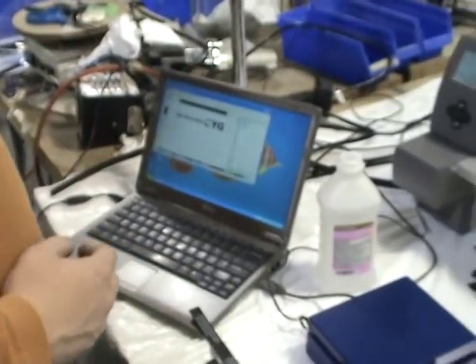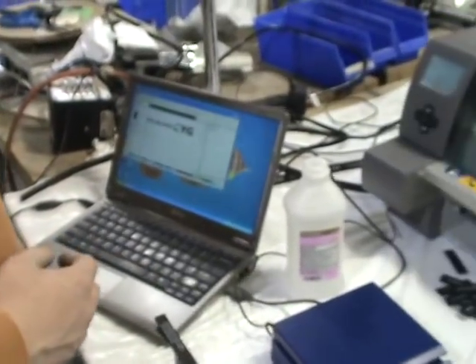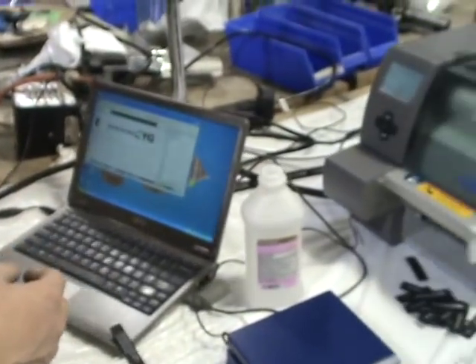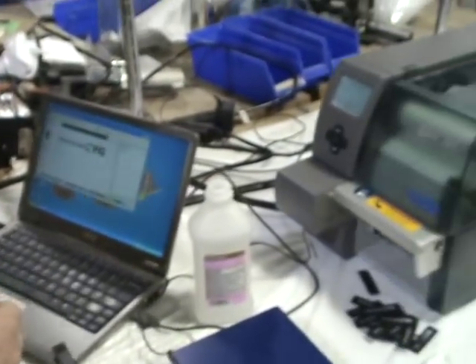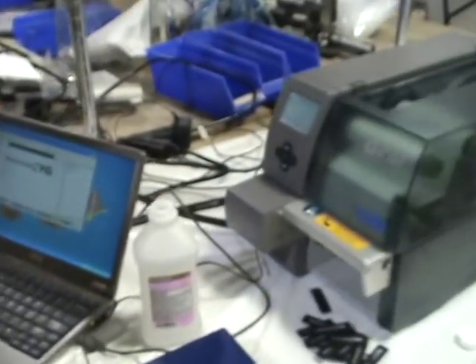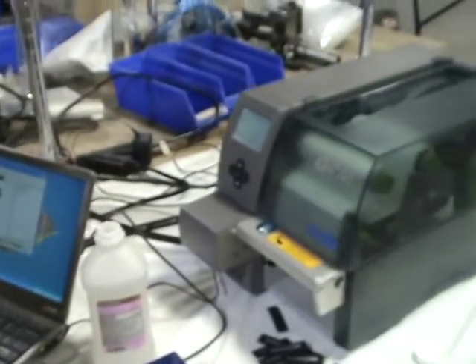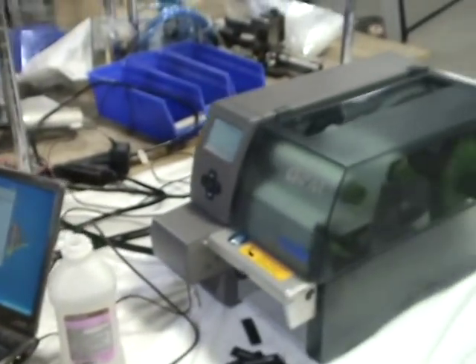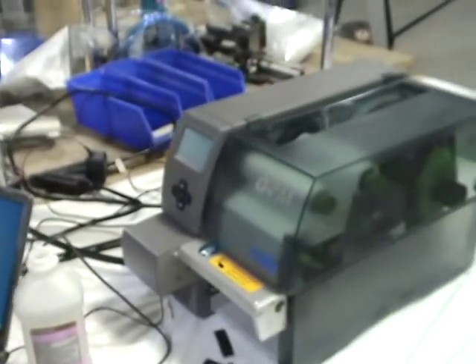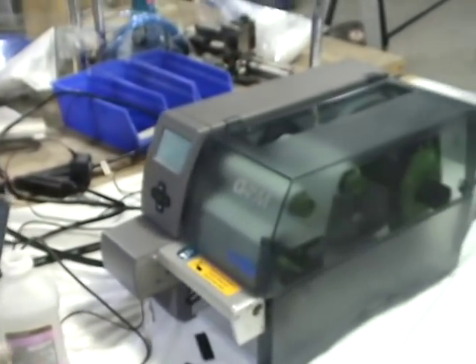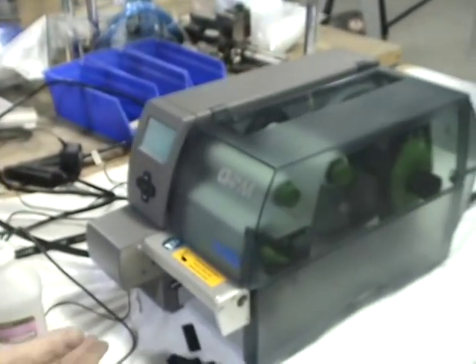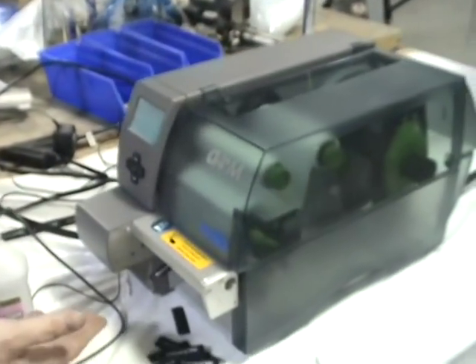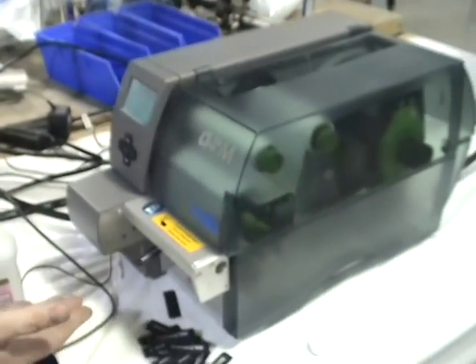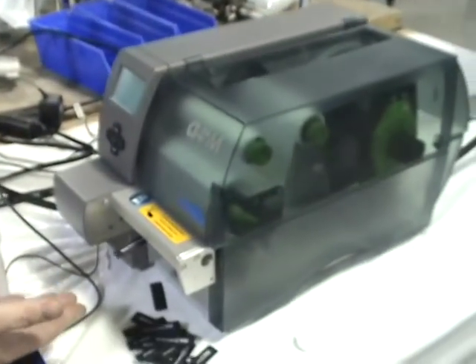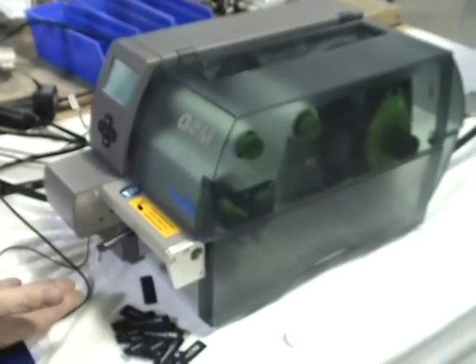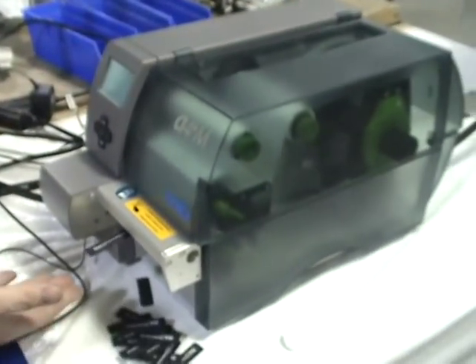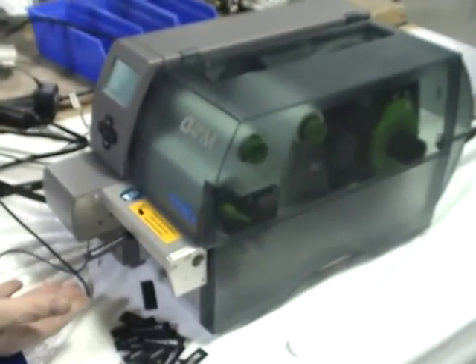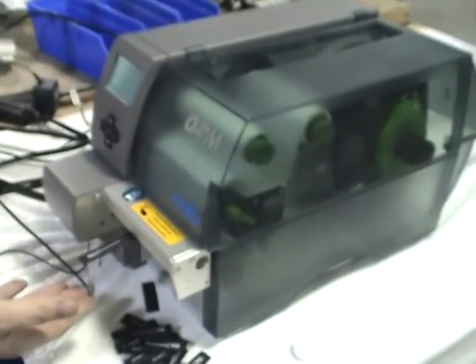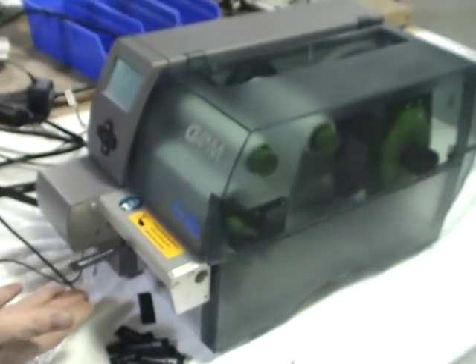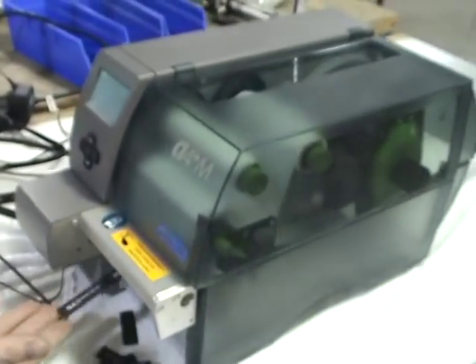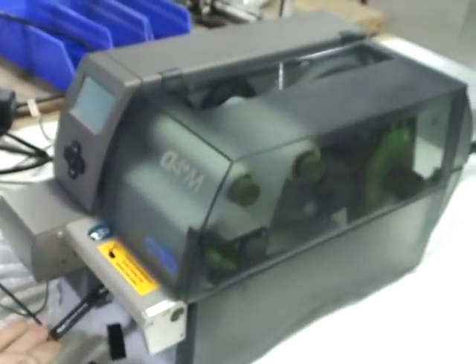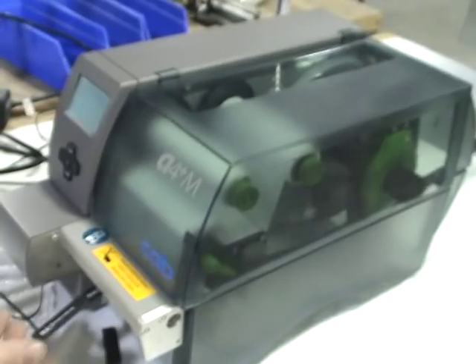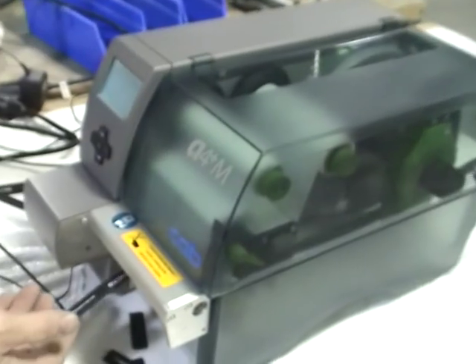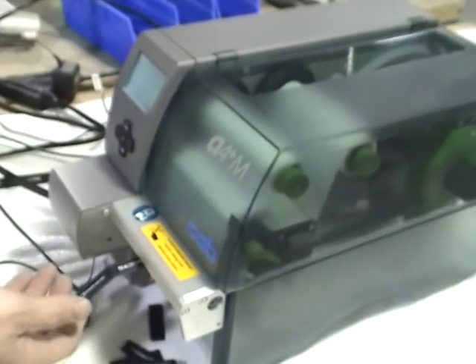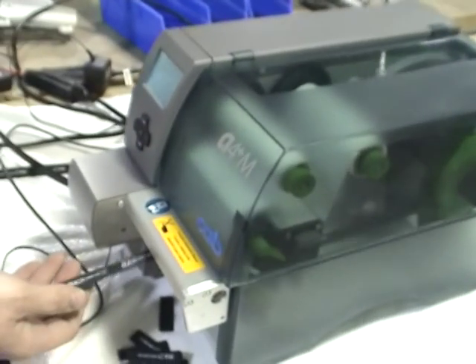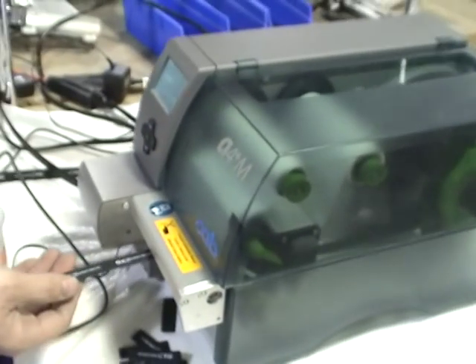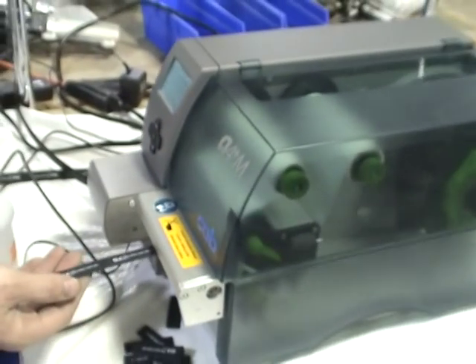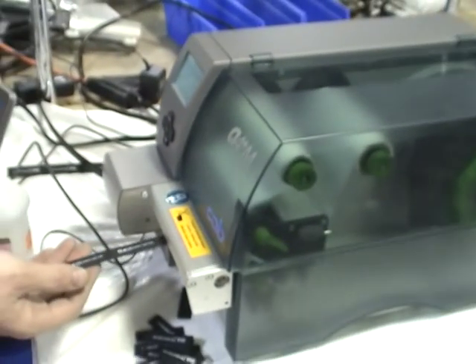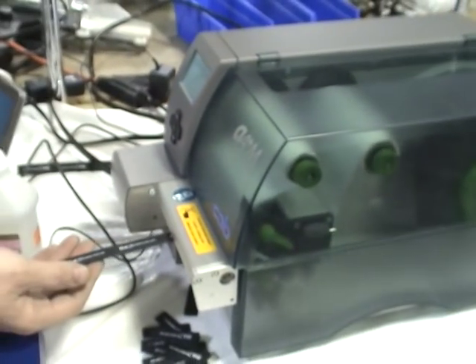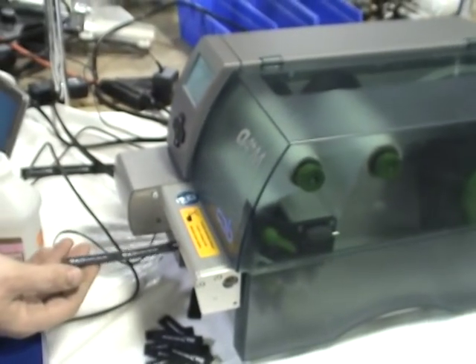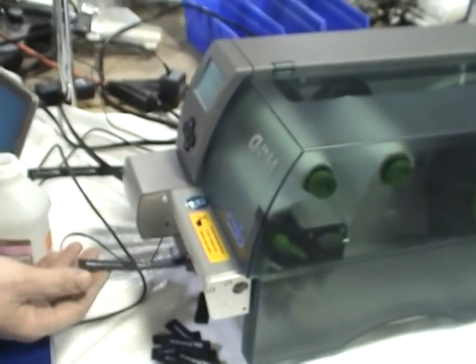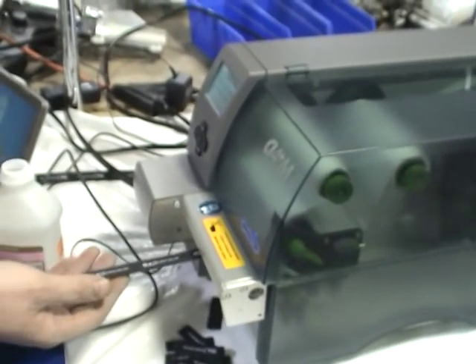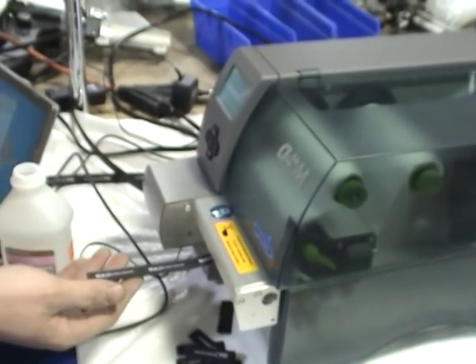This is the A4 Plus M P-Shrink Printer Cutter Perforator.